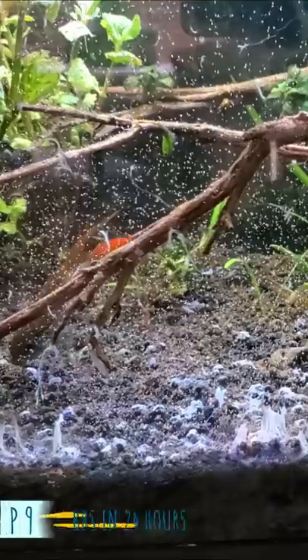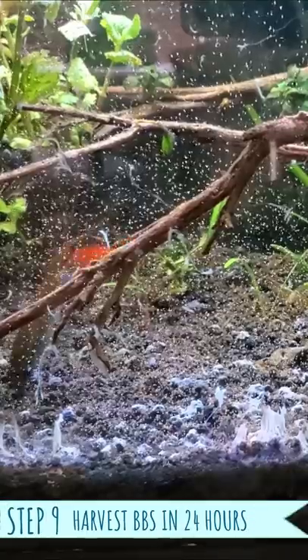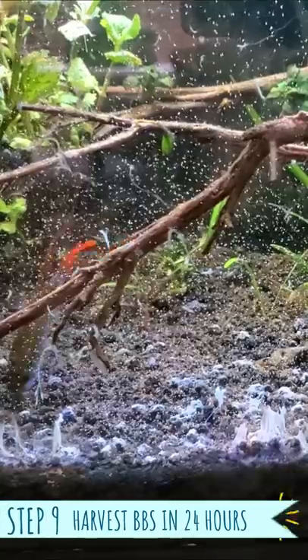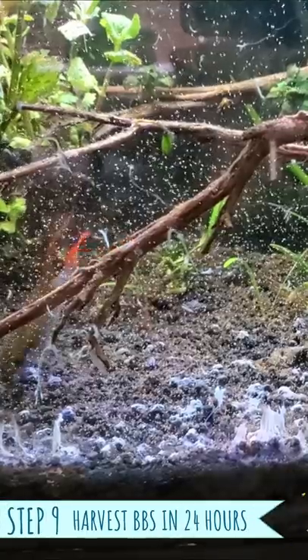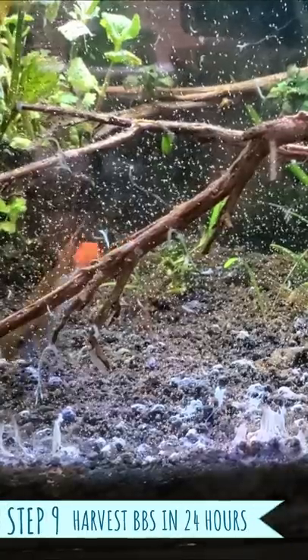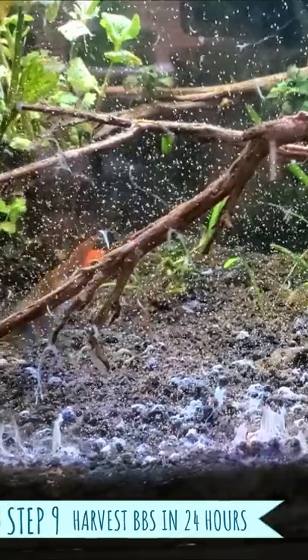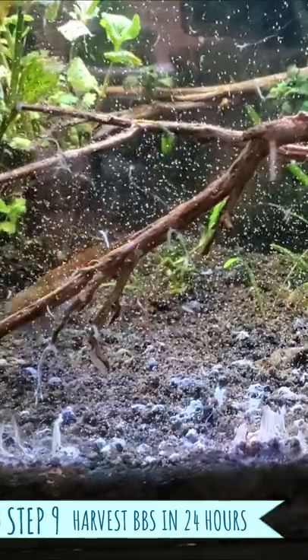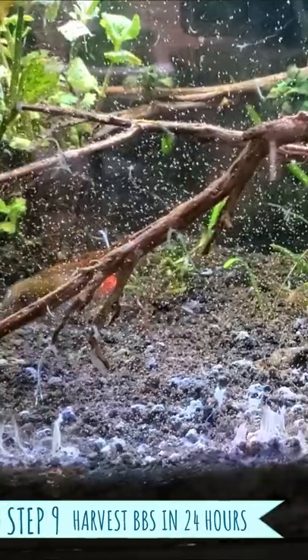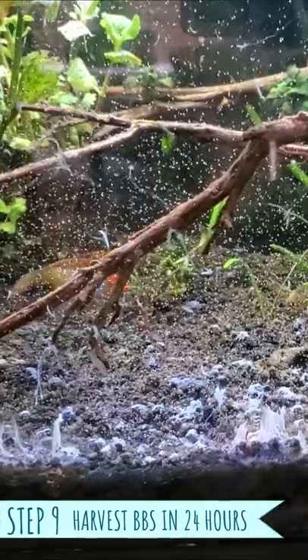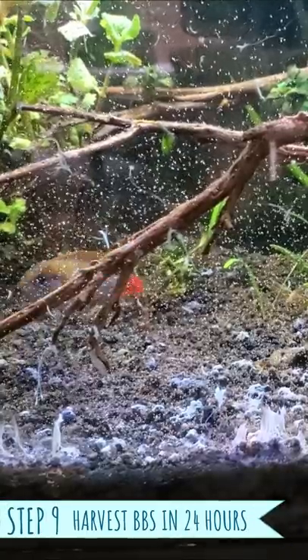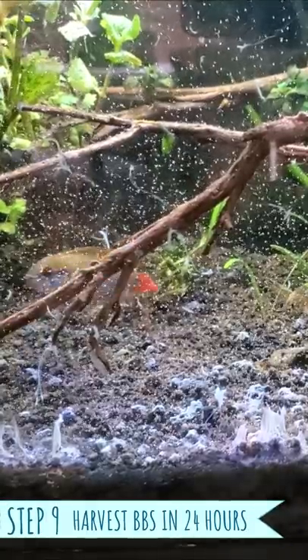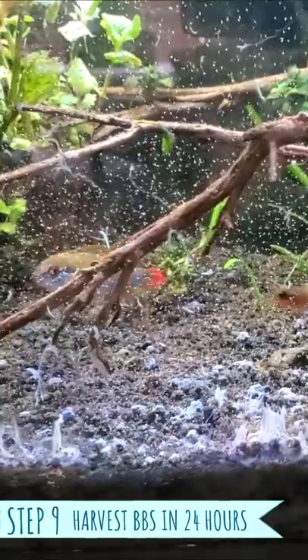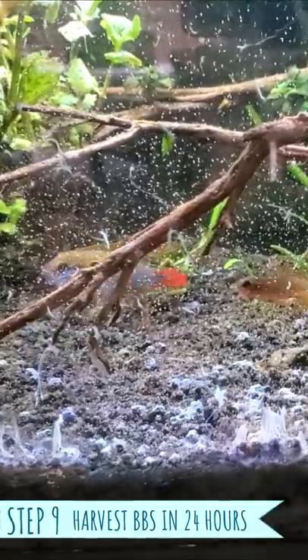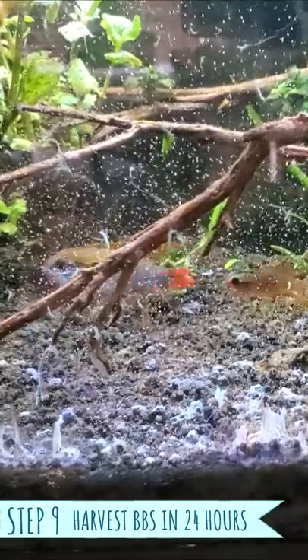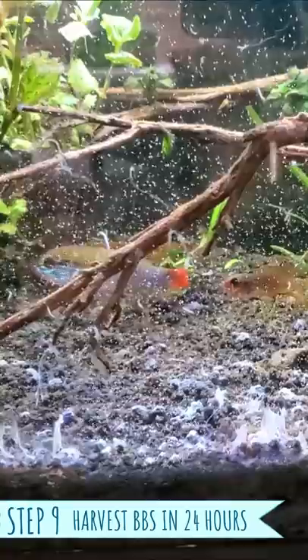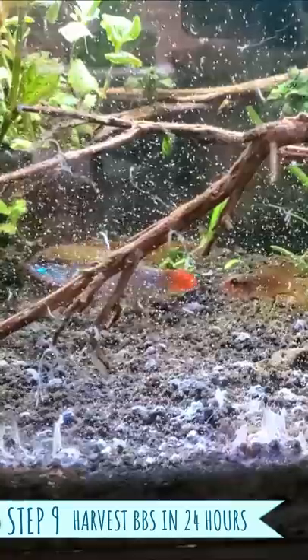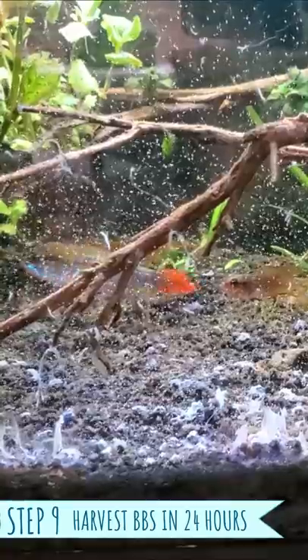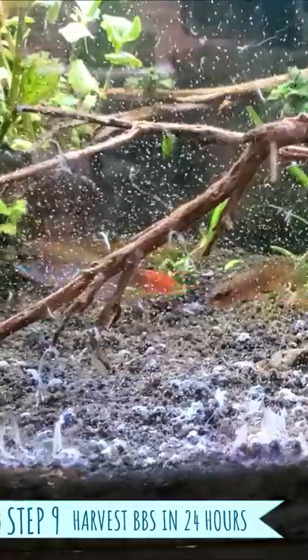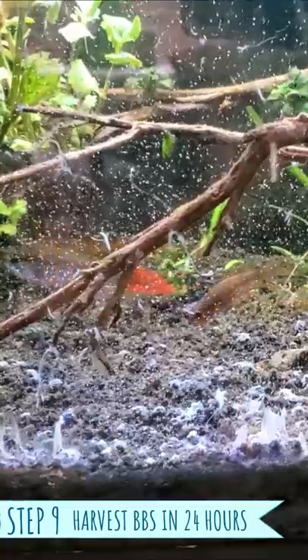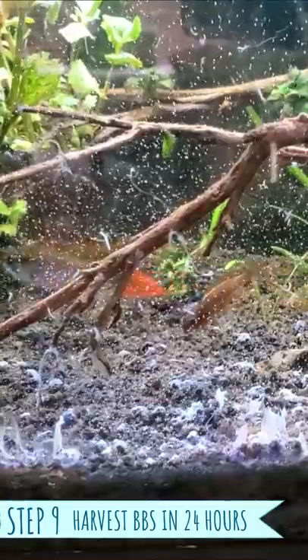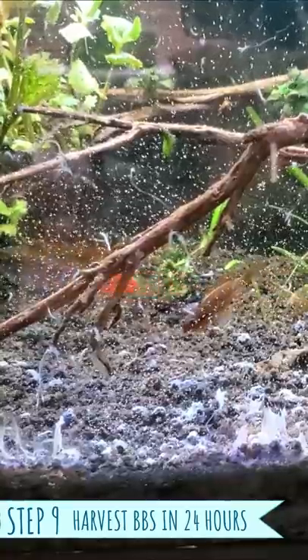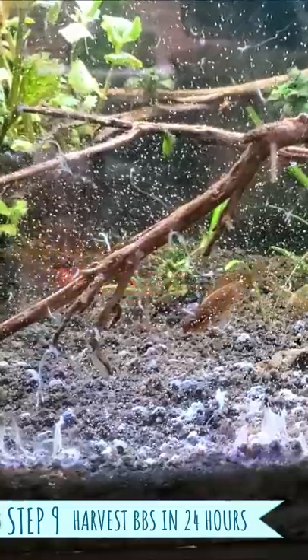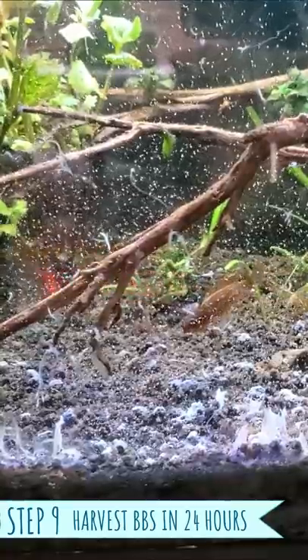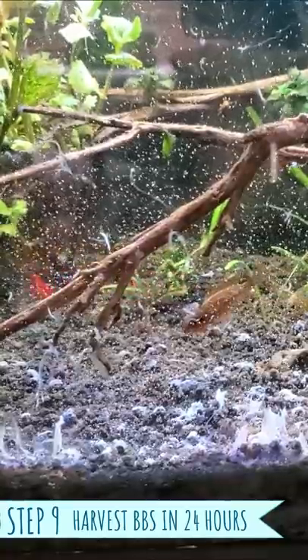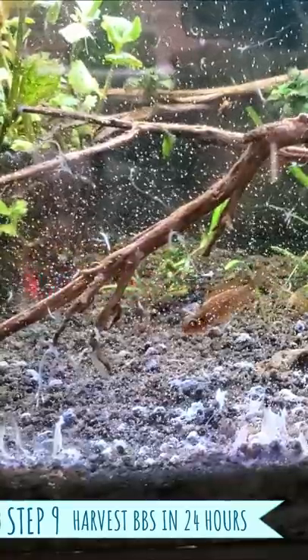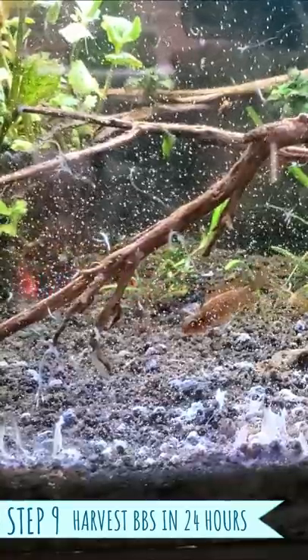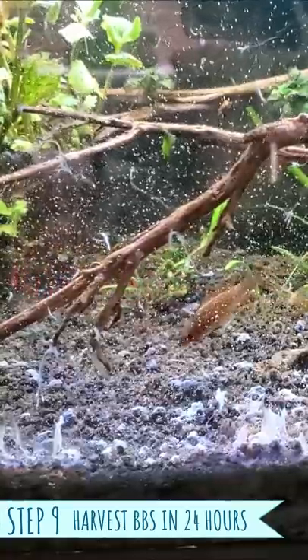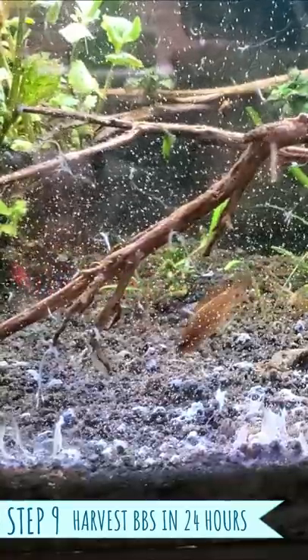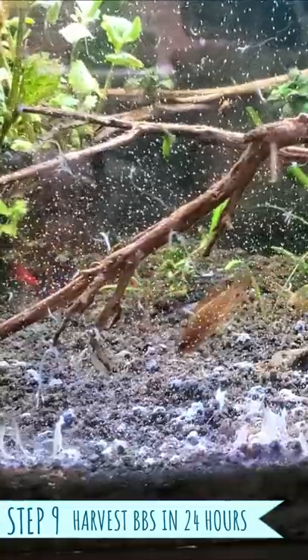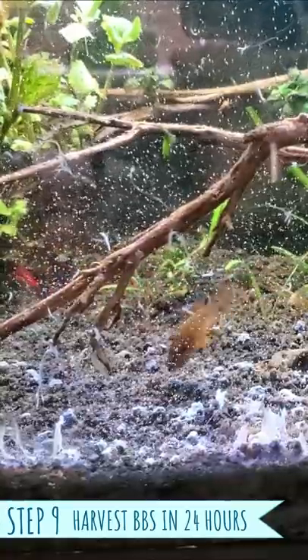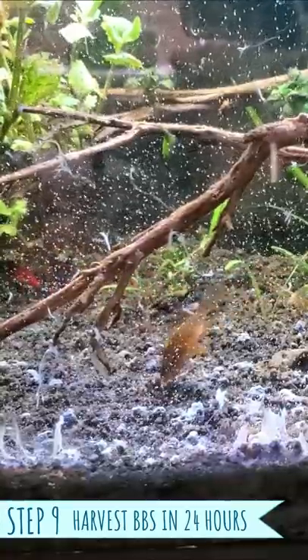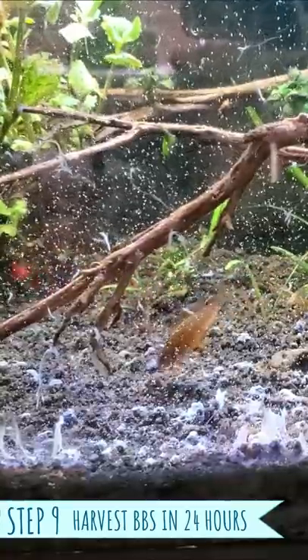Now I'm going to feed the baby brine shrimp, and then after about 24 hours, start the steps all over again to harvest more eggs.